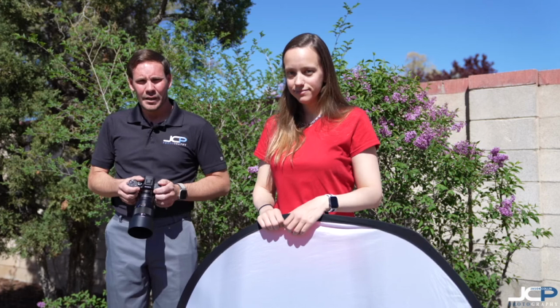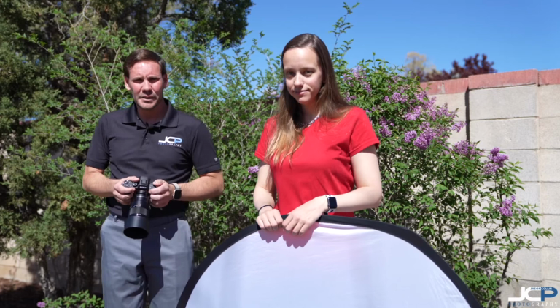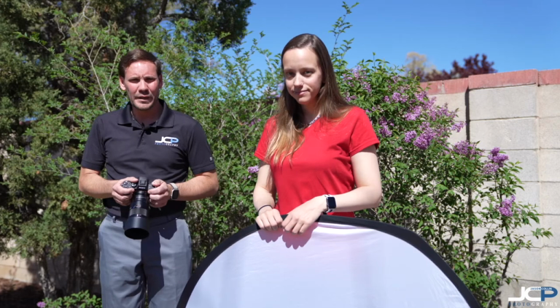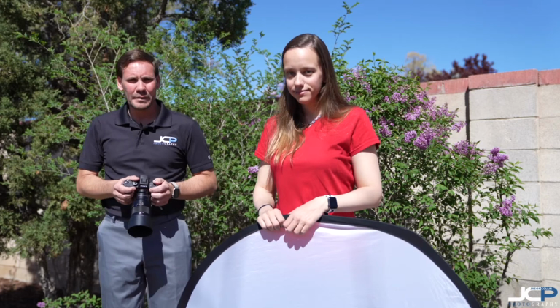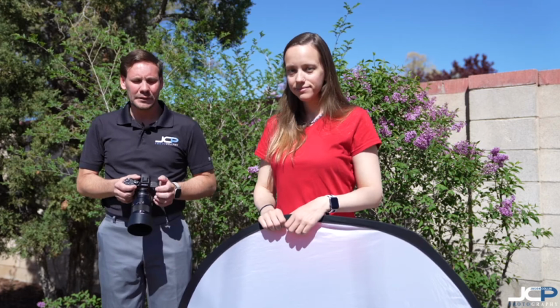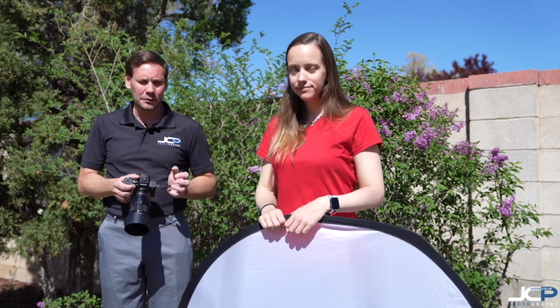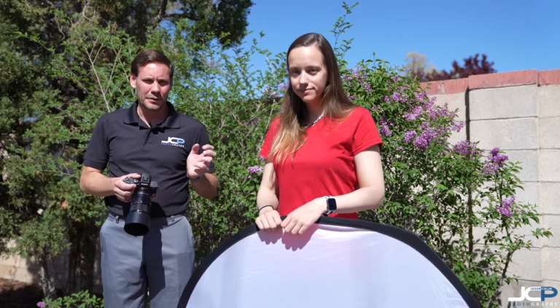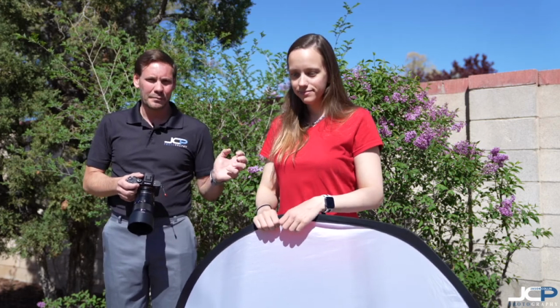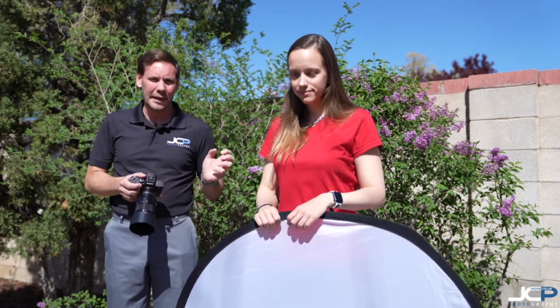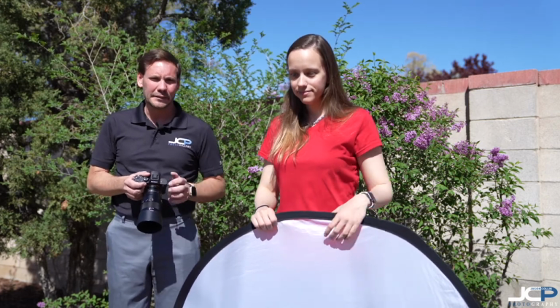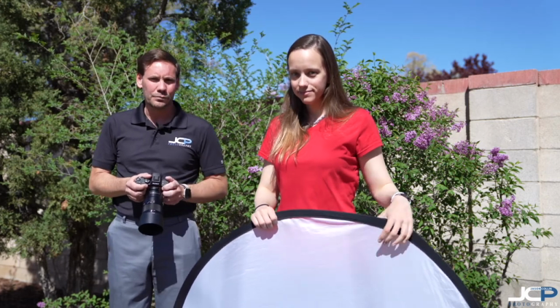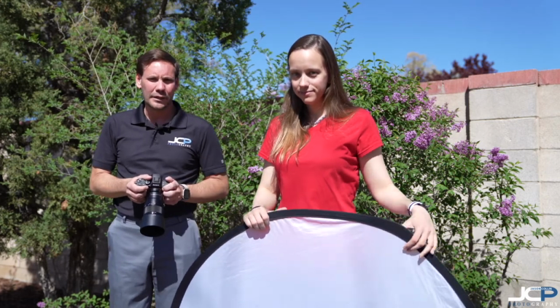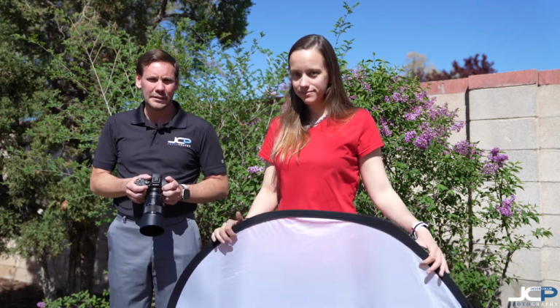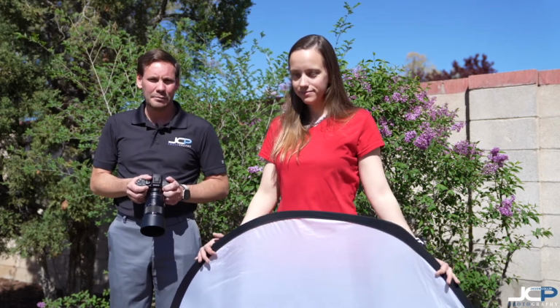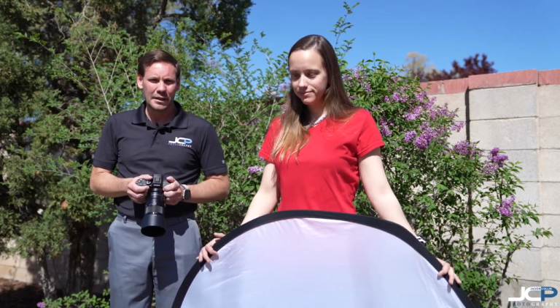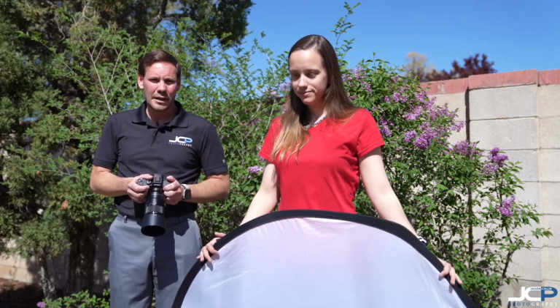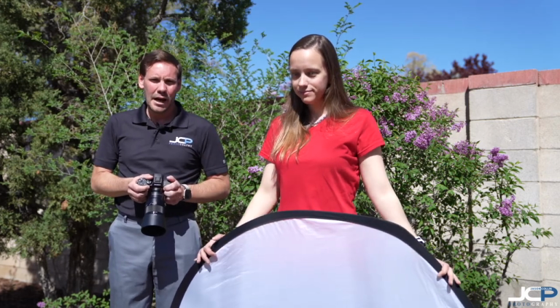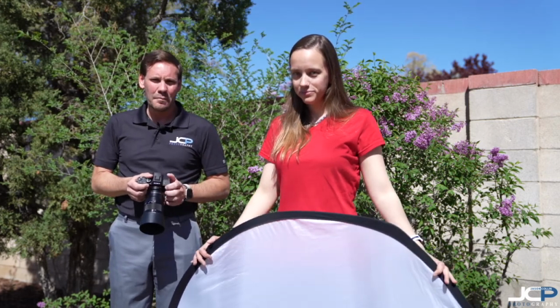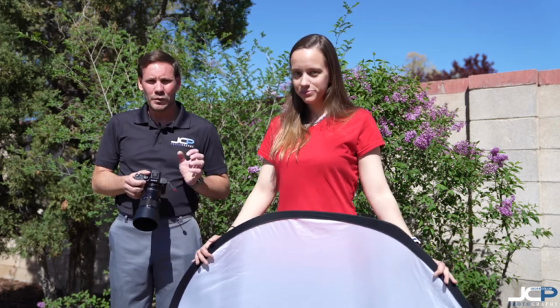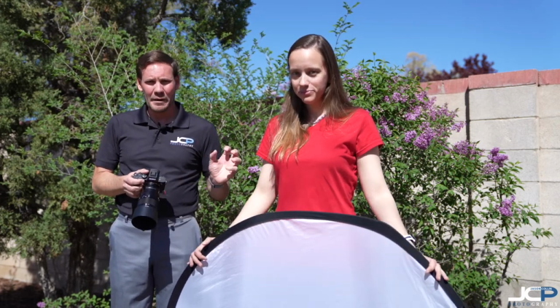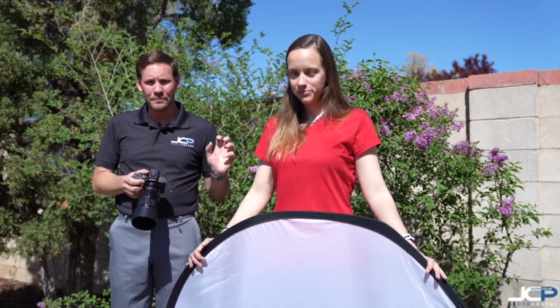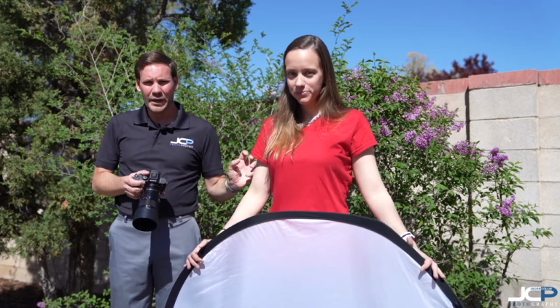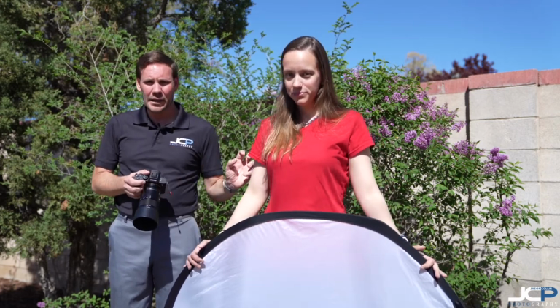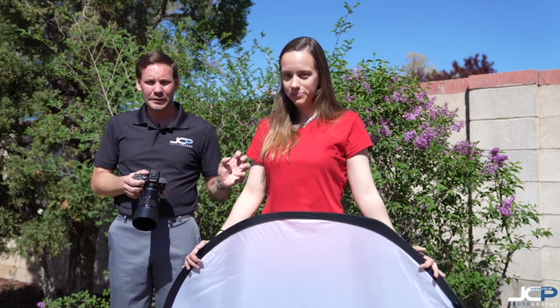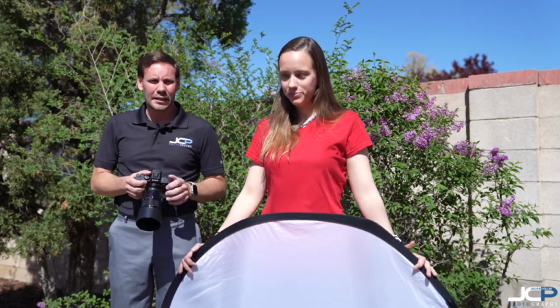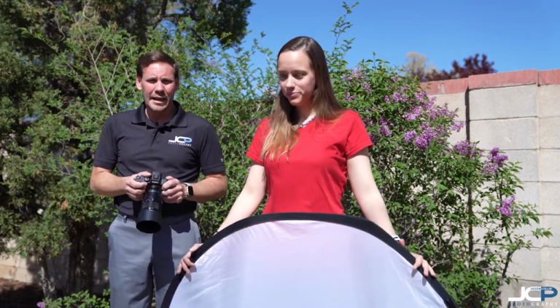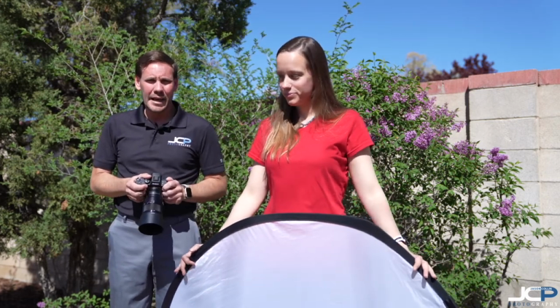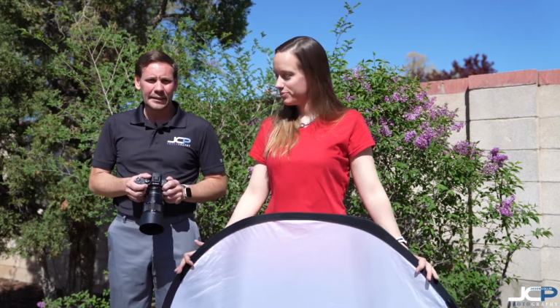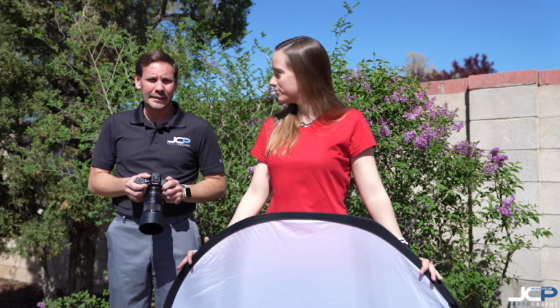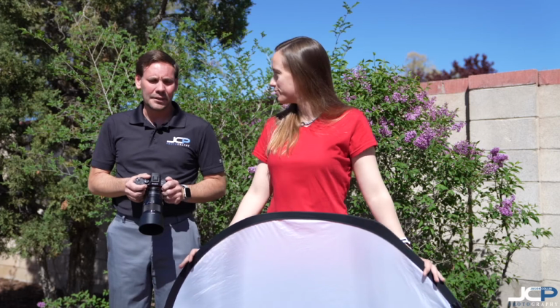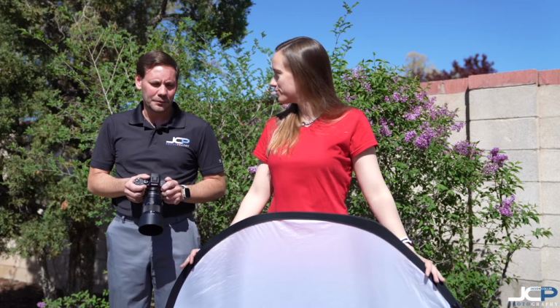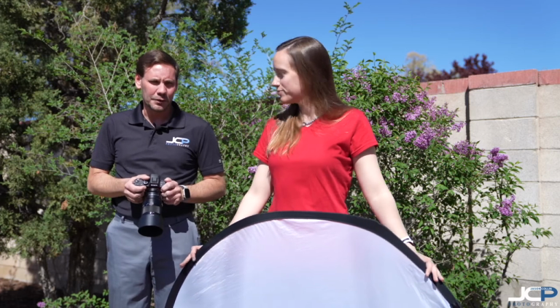This week, I'm coming to you with something else that's really cheap — only about $40 — and it is a diffuser.